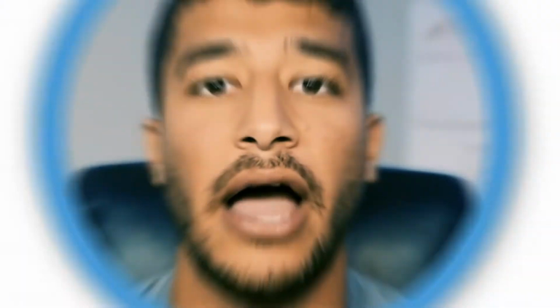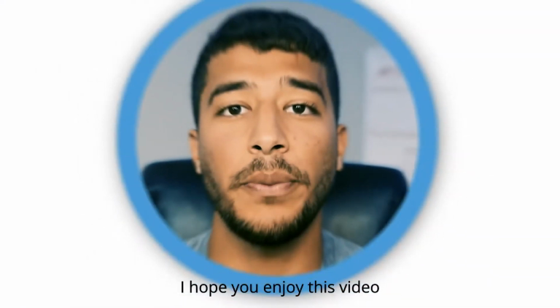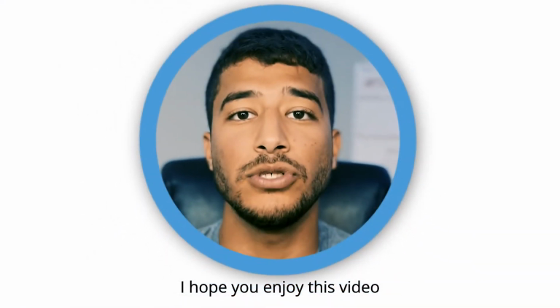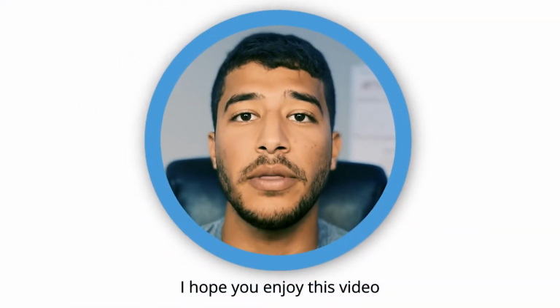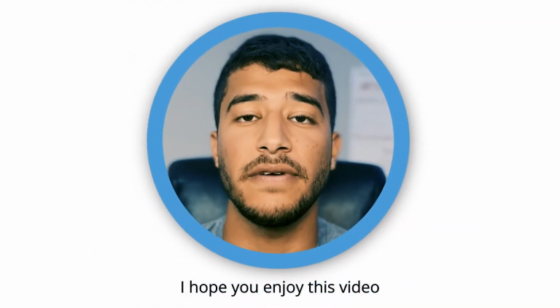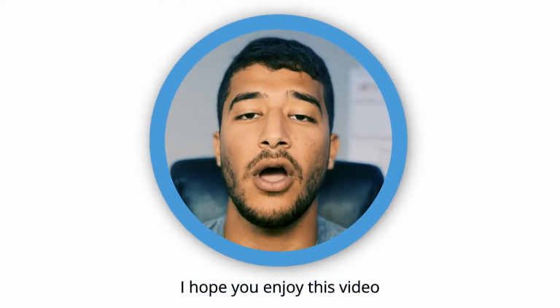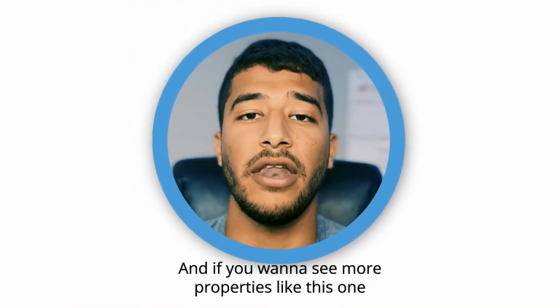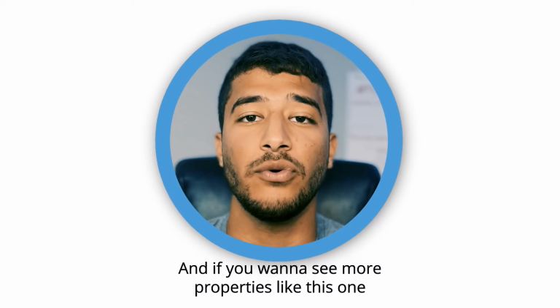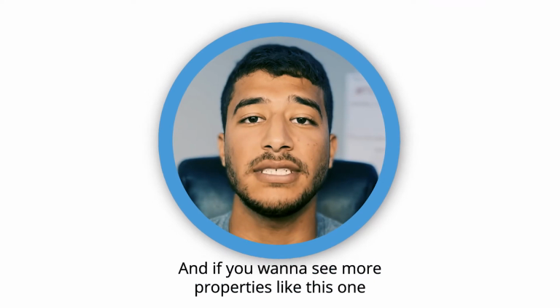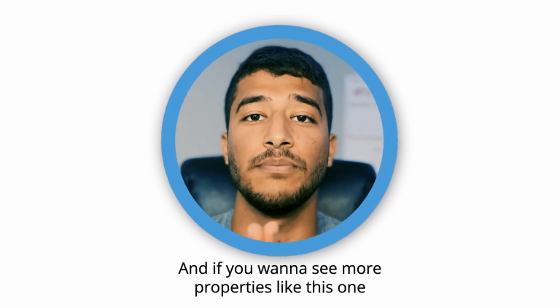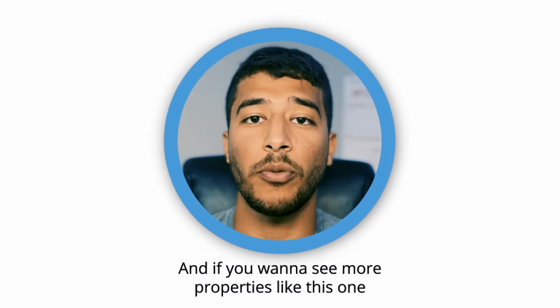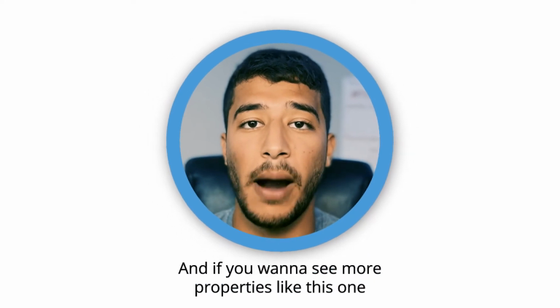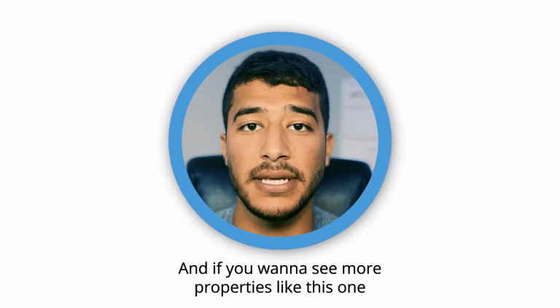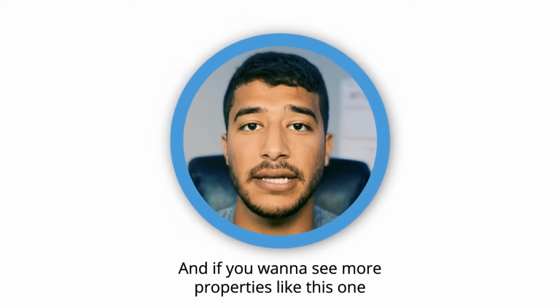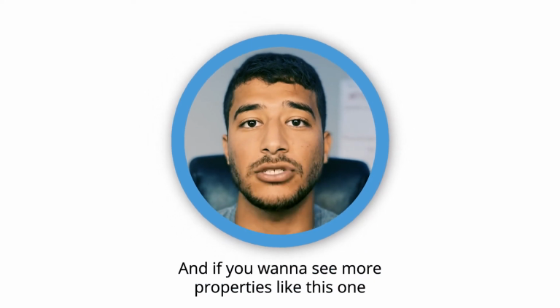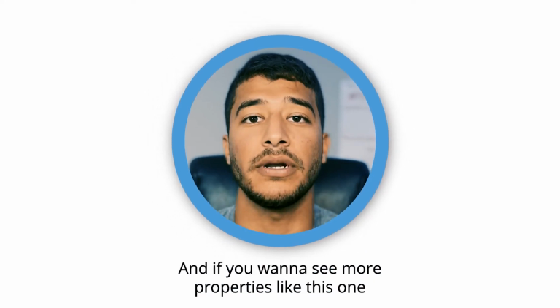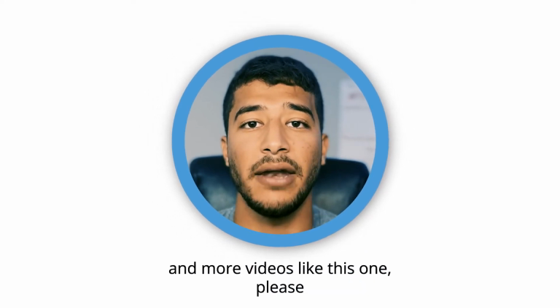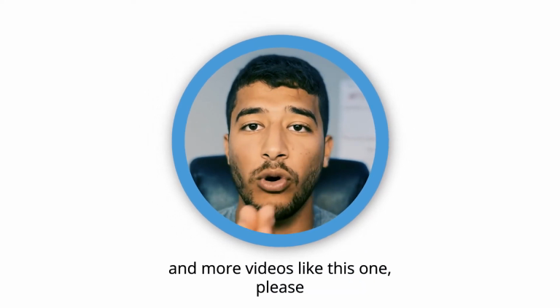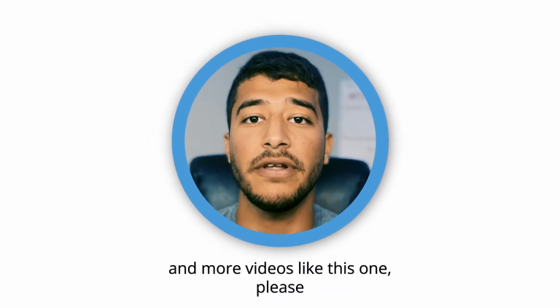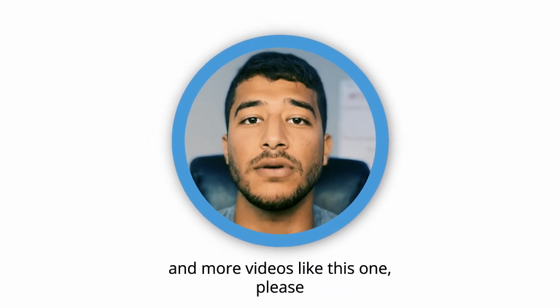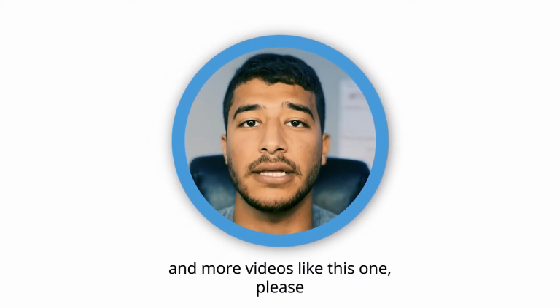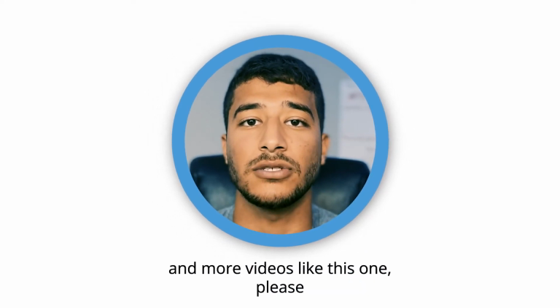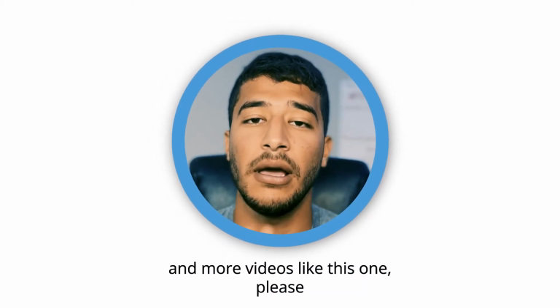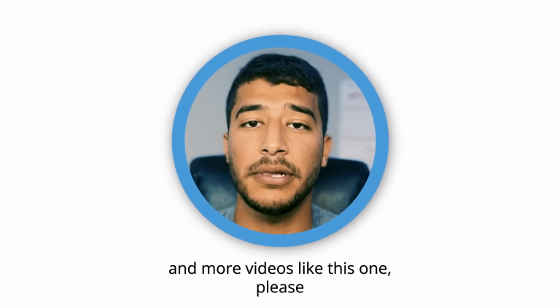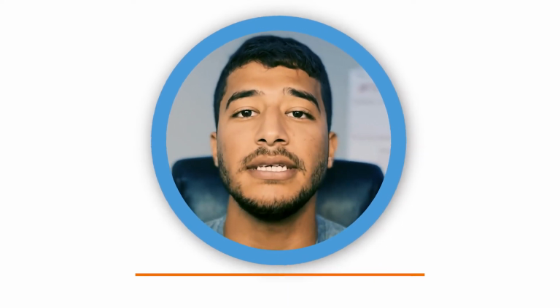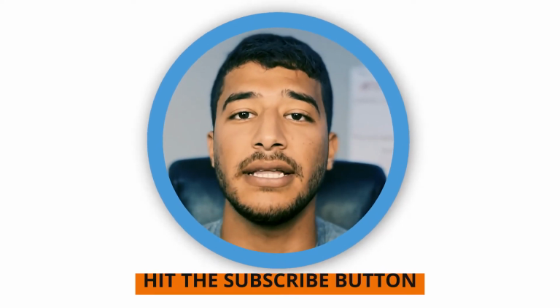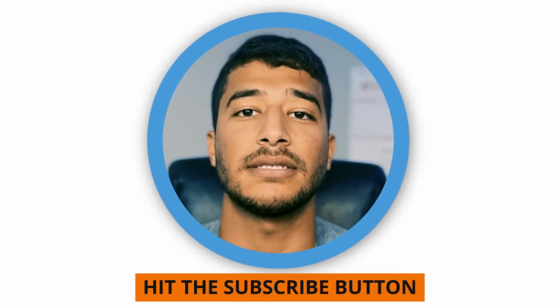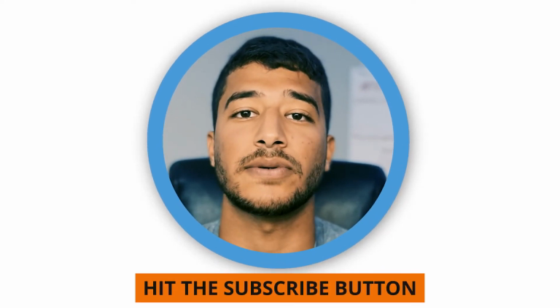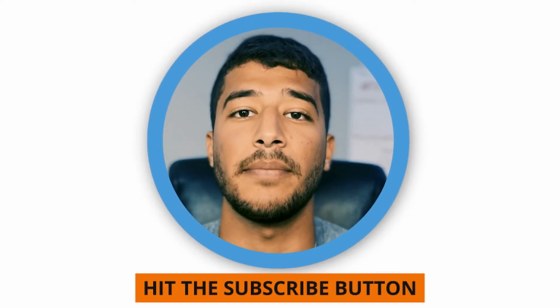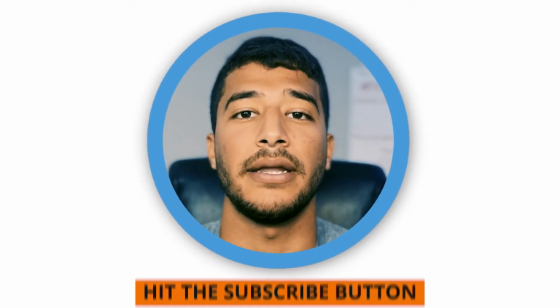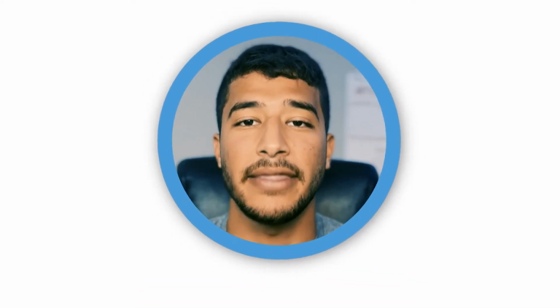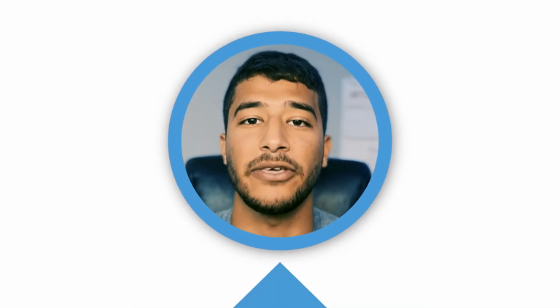I hope you enjoyed this video, and if you want to see more properties and videos like this one, please hit the subscribe button. Thank you.